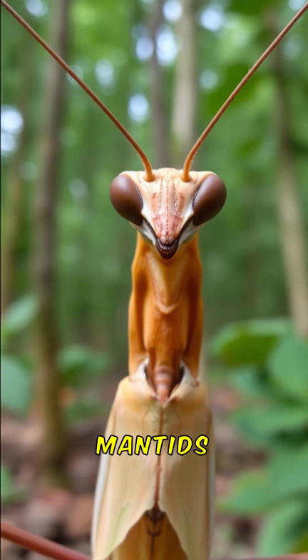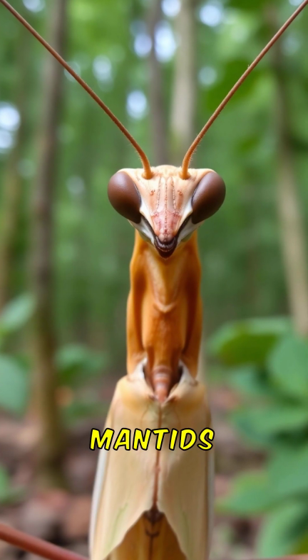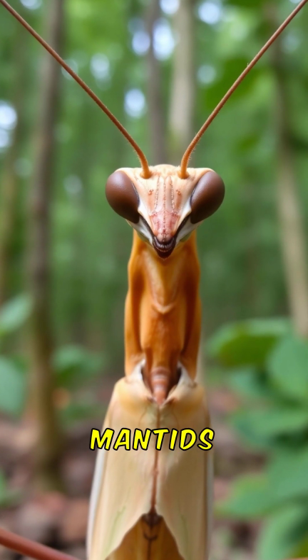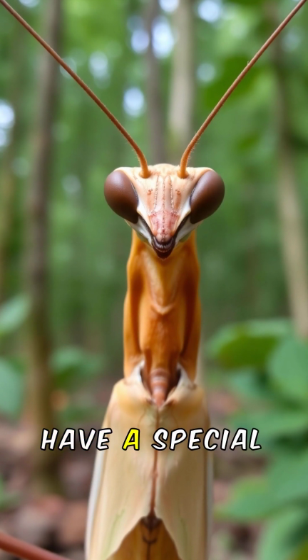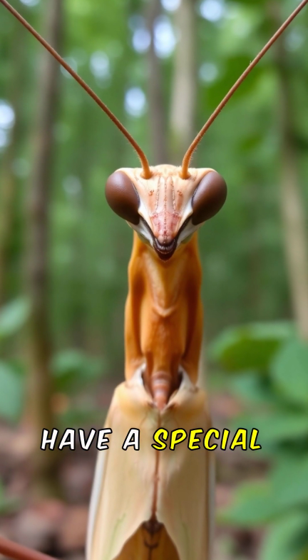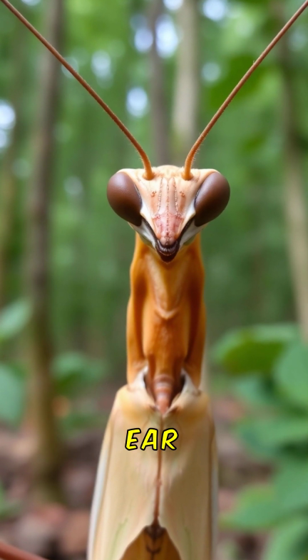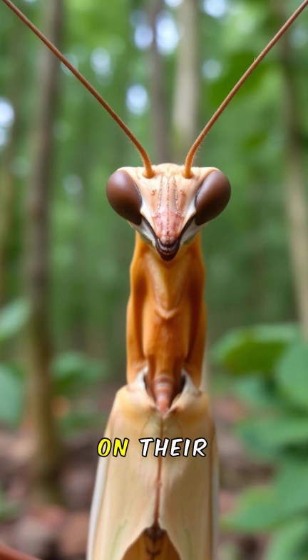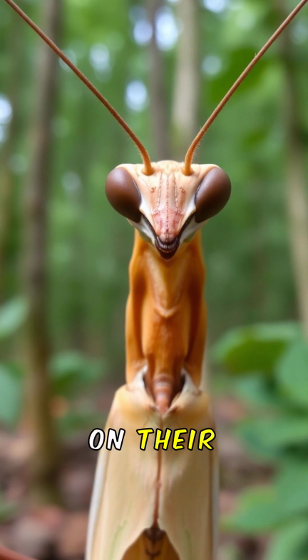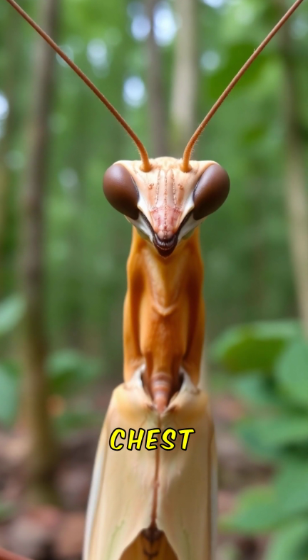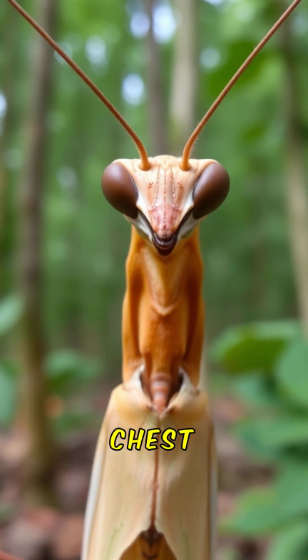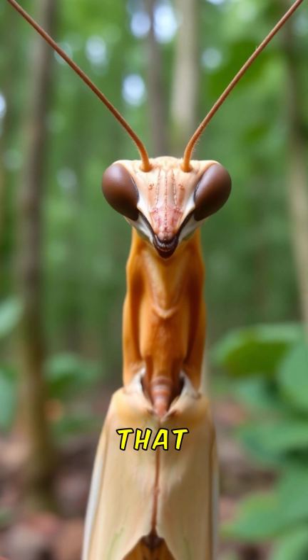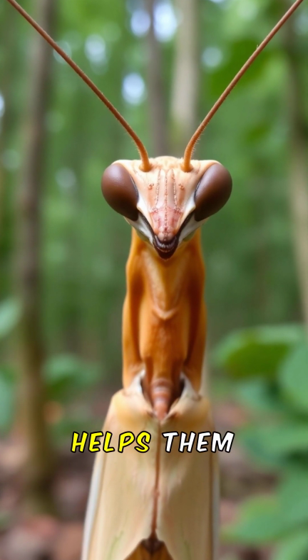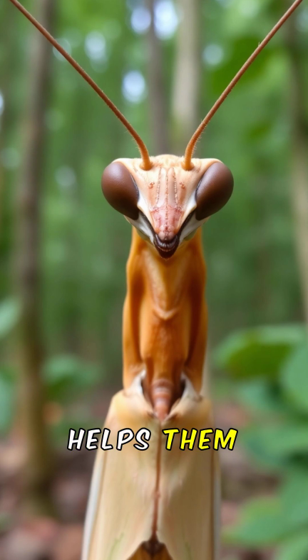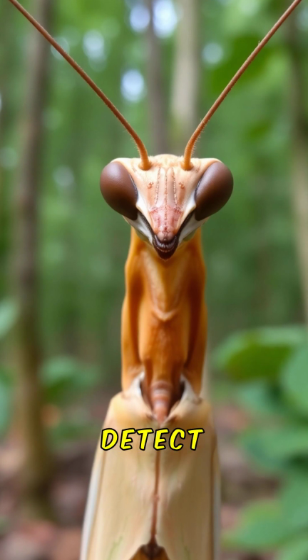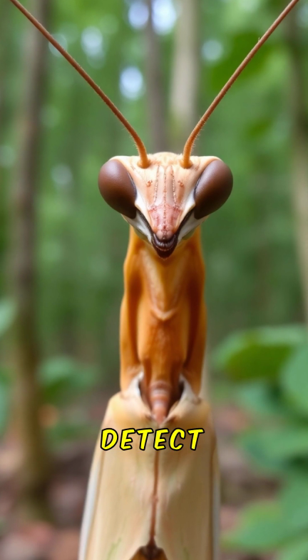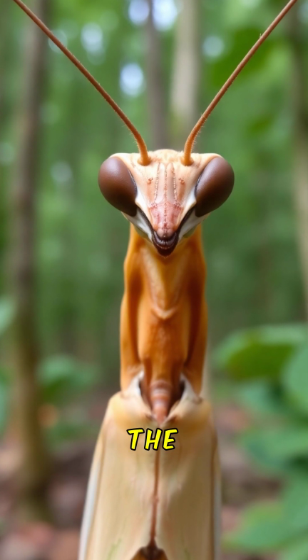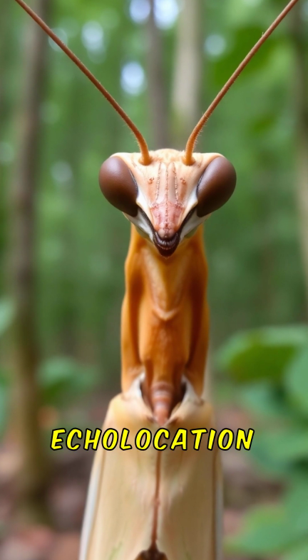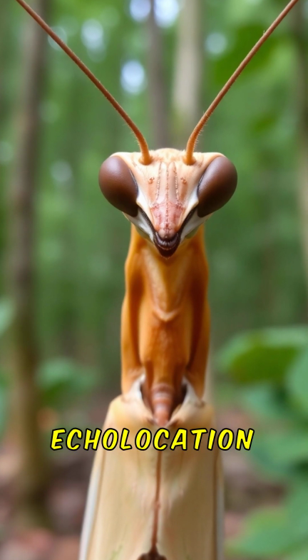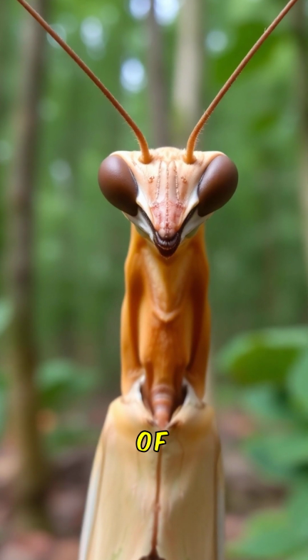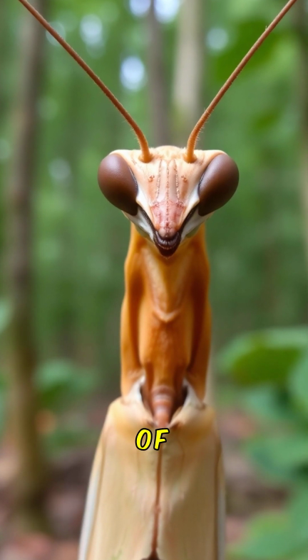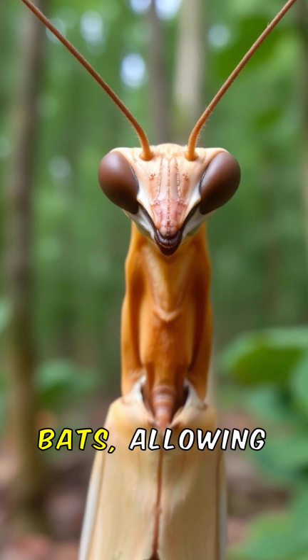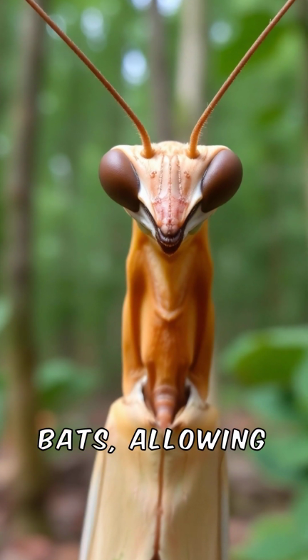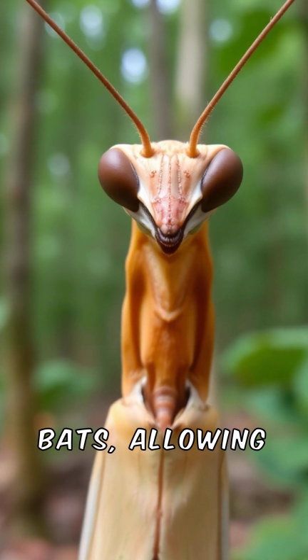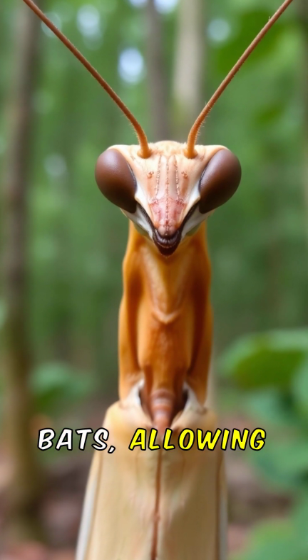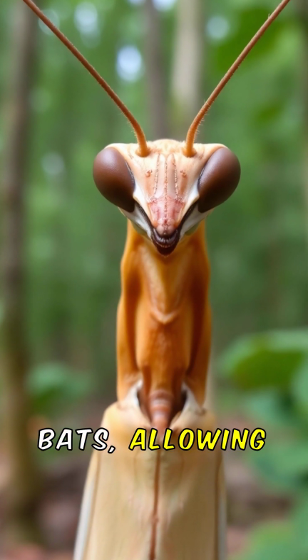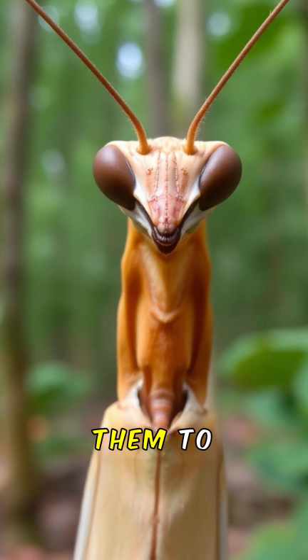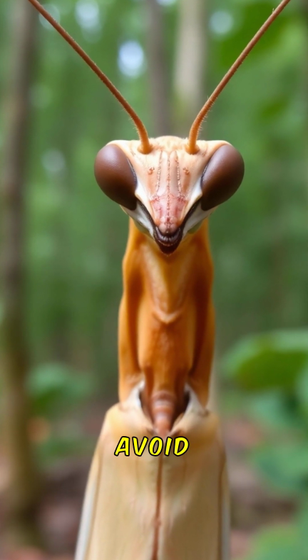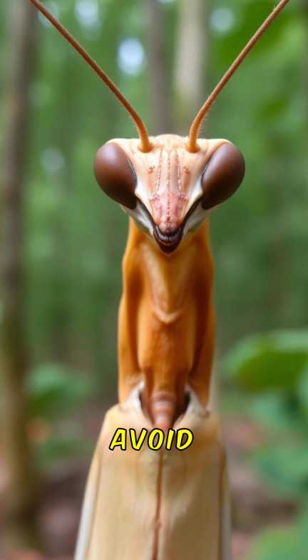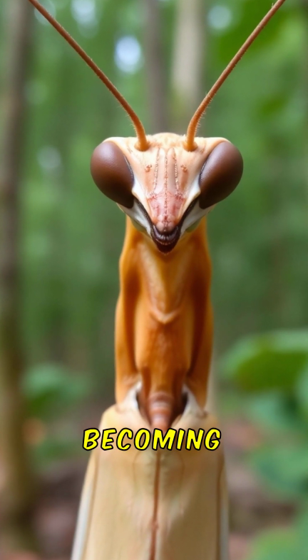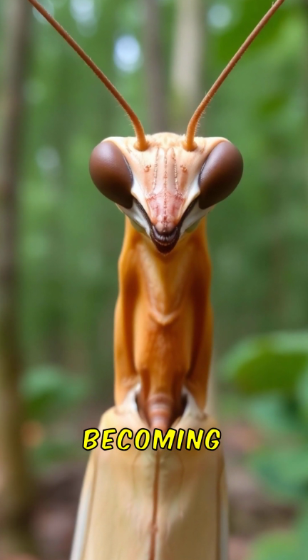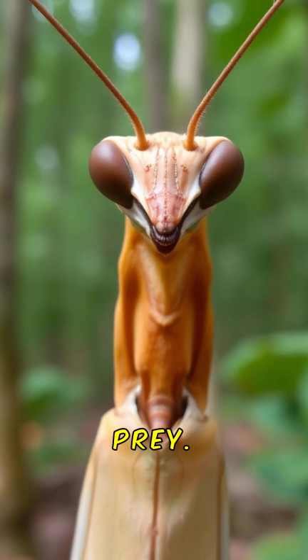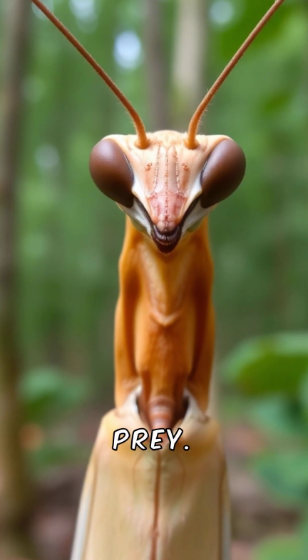Mantids have a special ear on their chest that helps them detect the echolocation of bats, allowing them to avoid becoming prey.